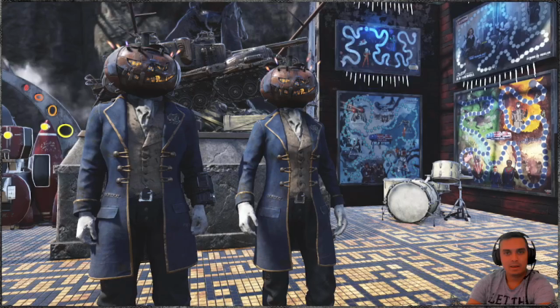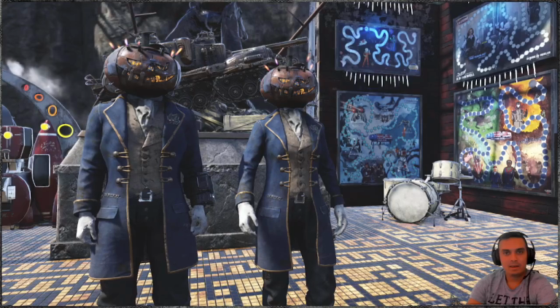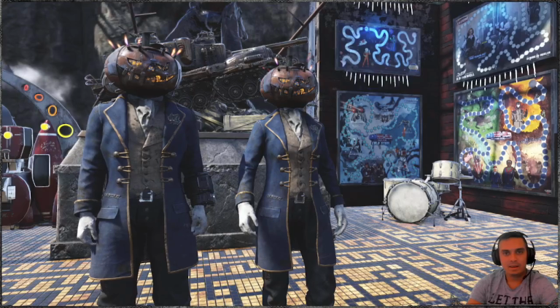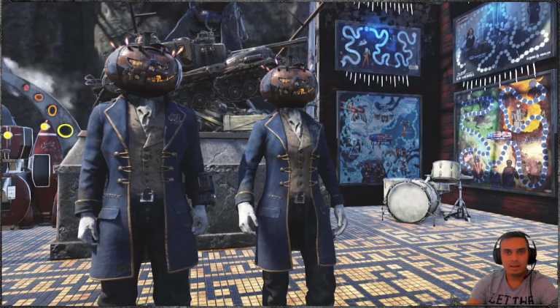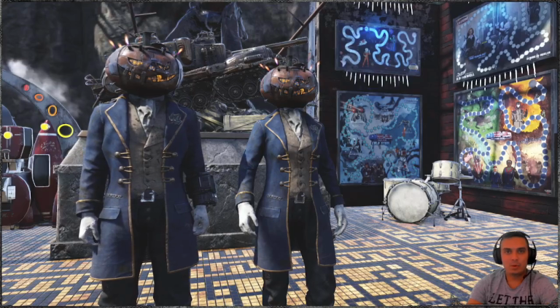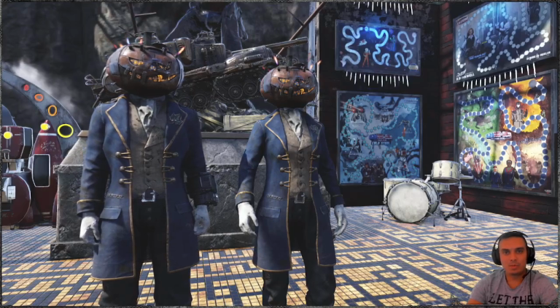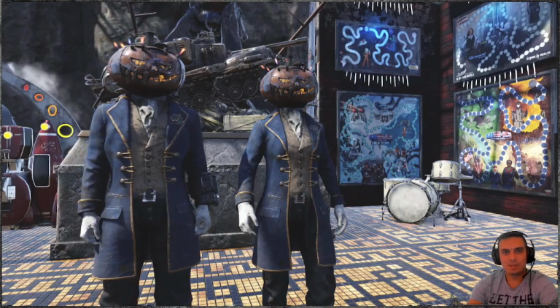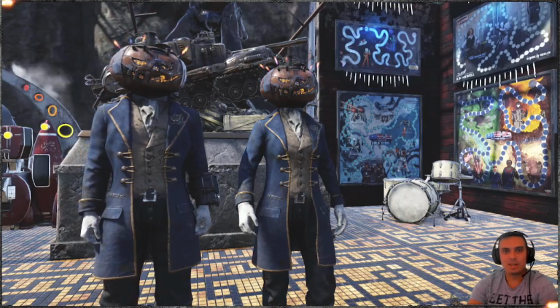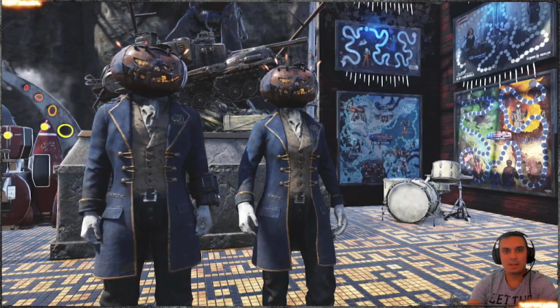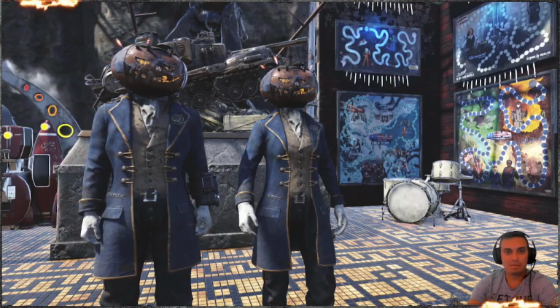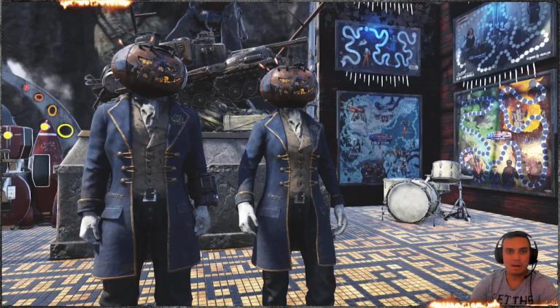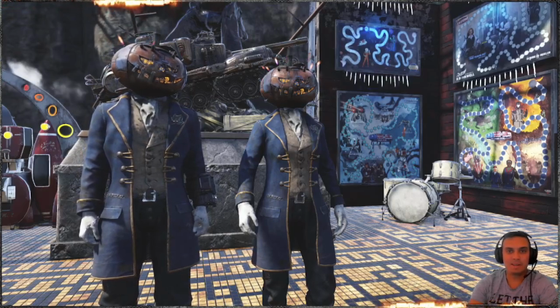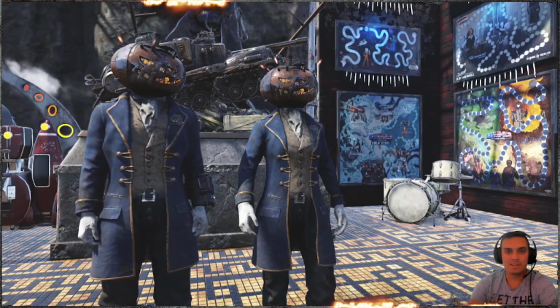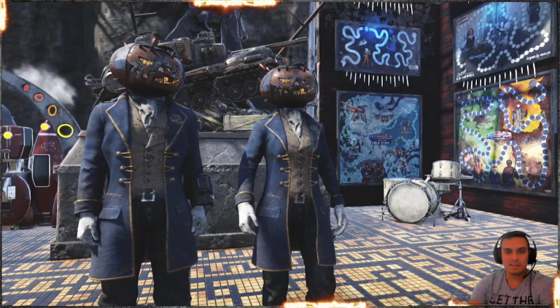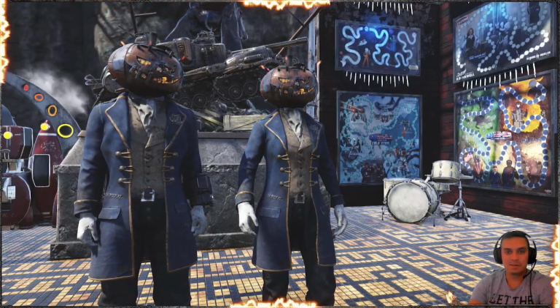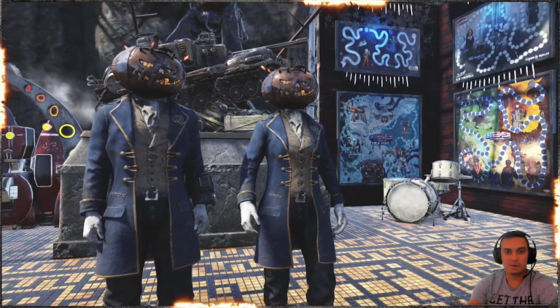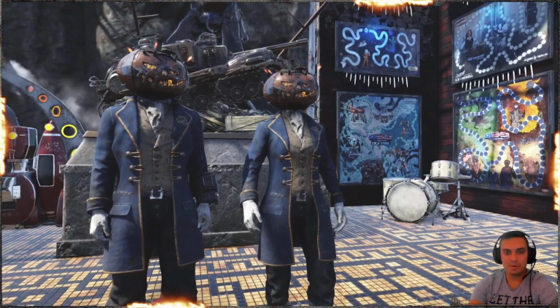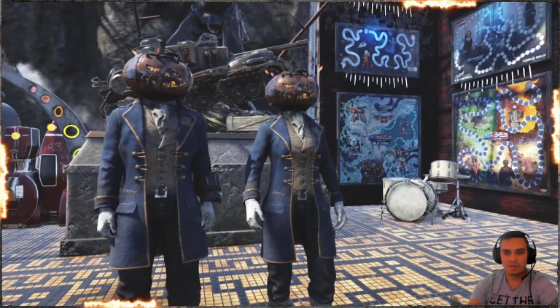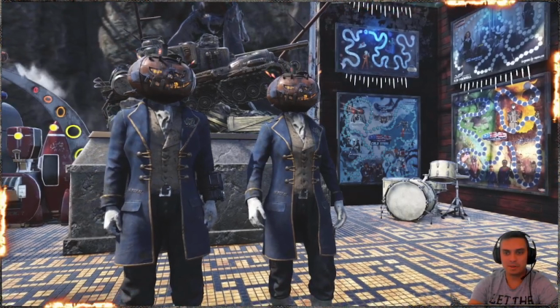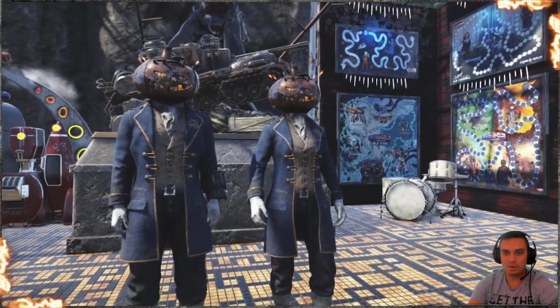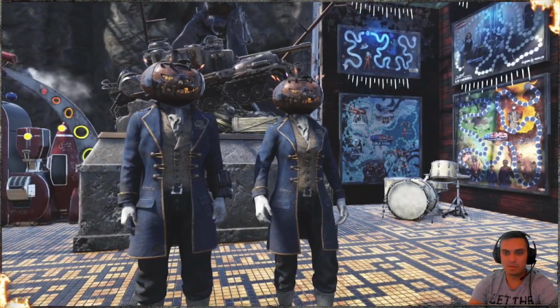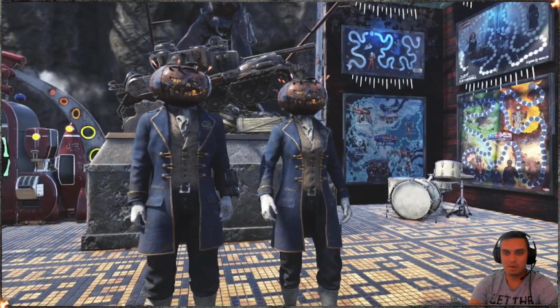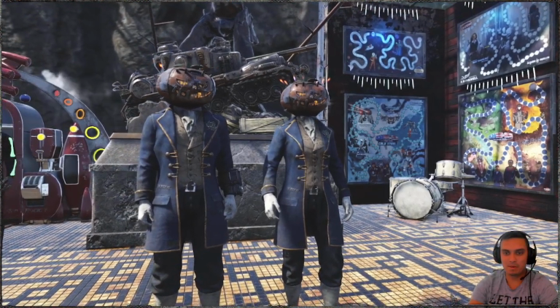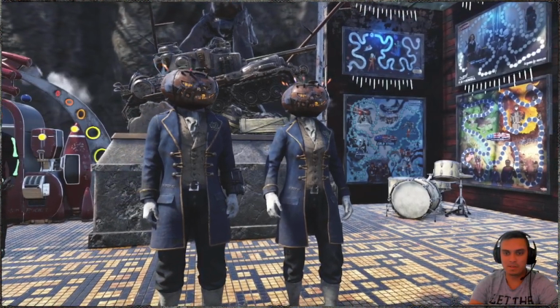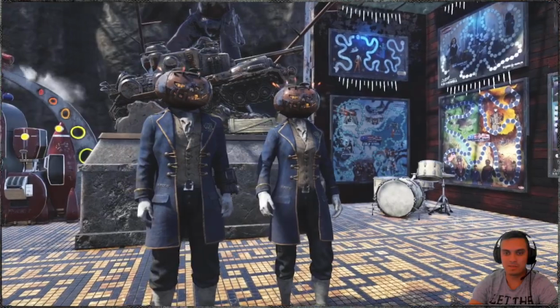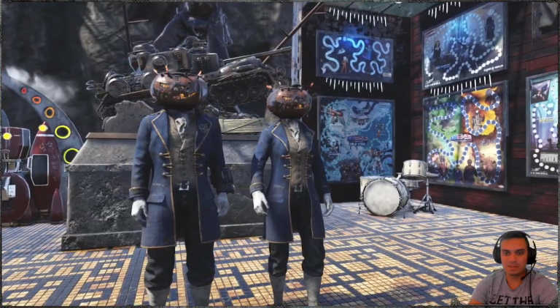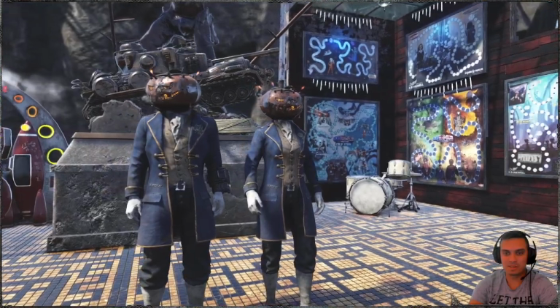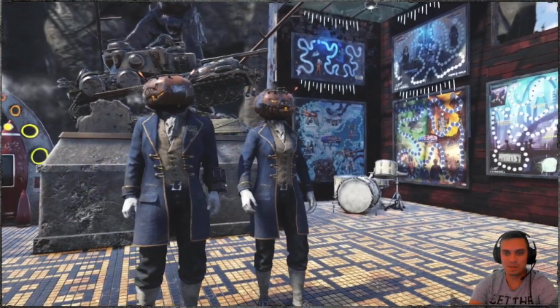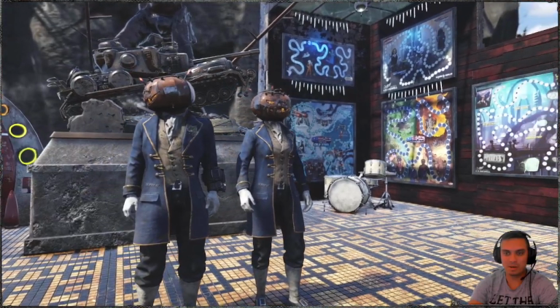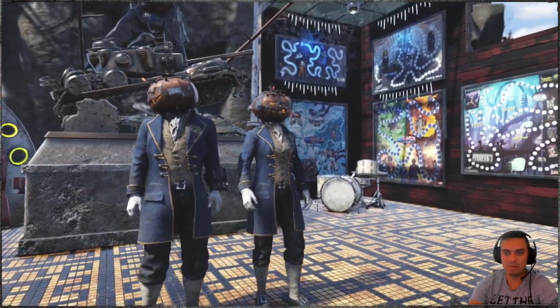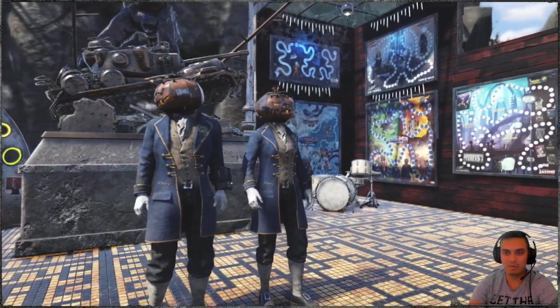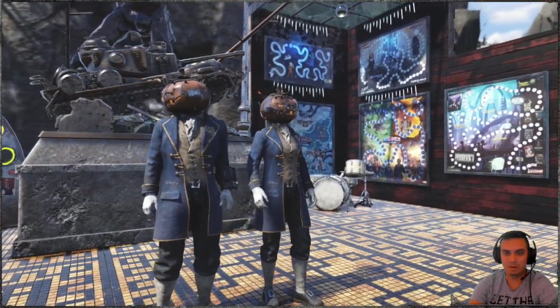Hey, what up Z-Clan and everybody else, how you doing? I hope you're doing good. Welcome to my Fallout 76 review video.